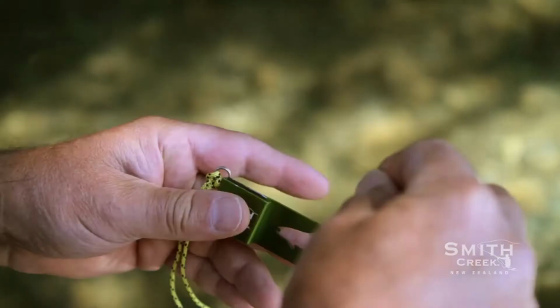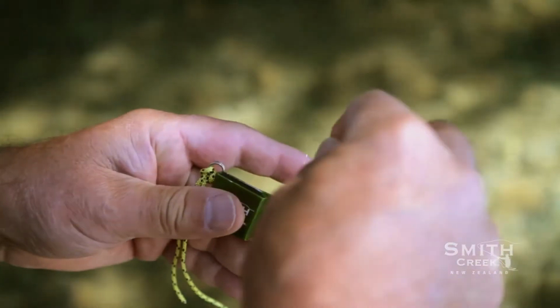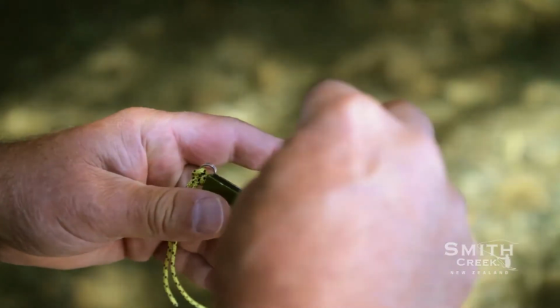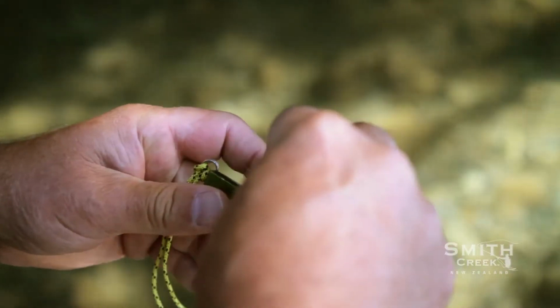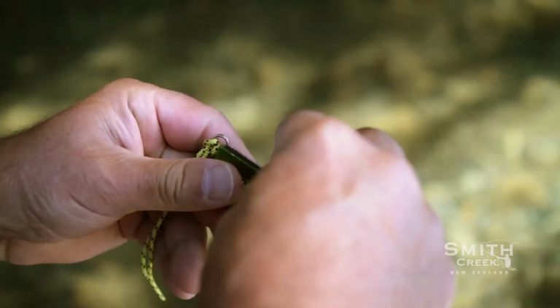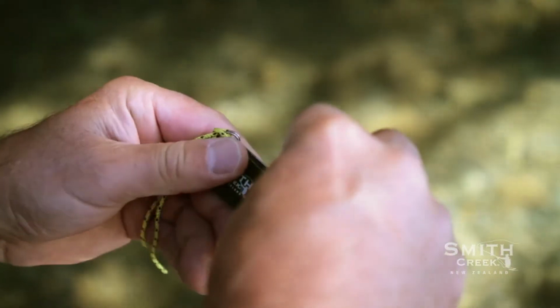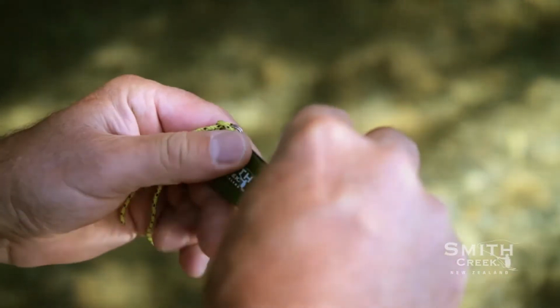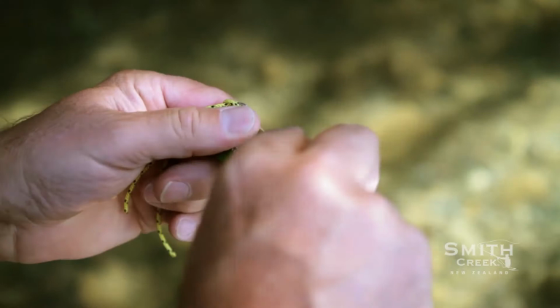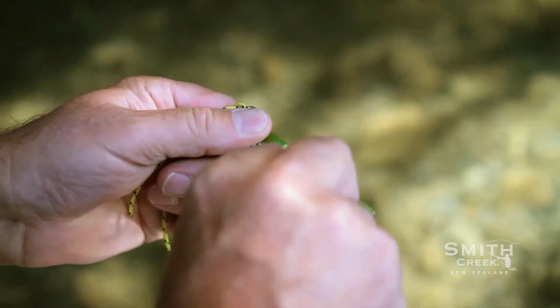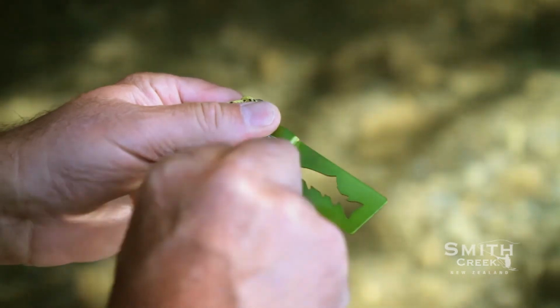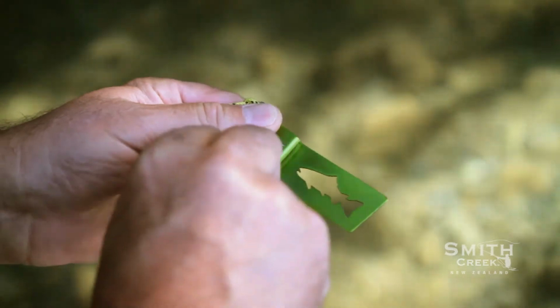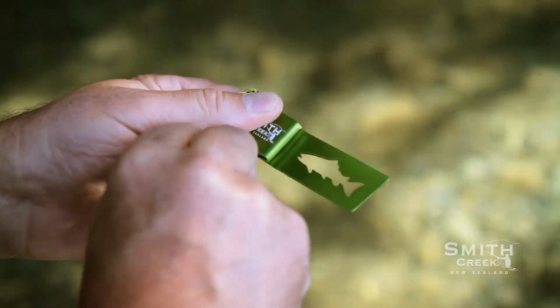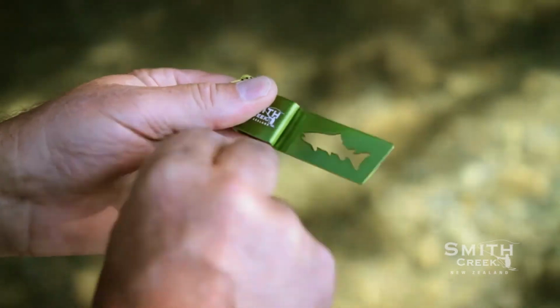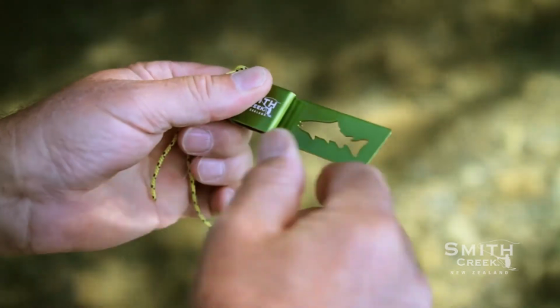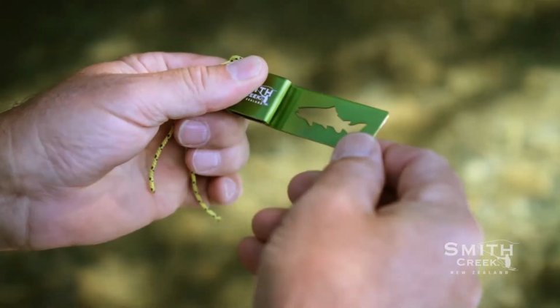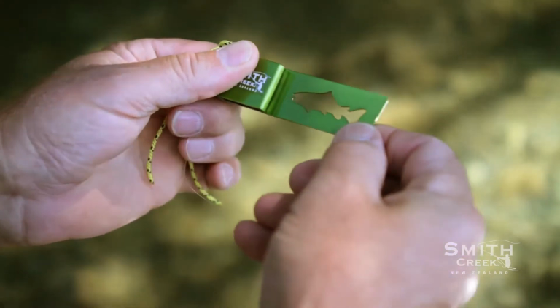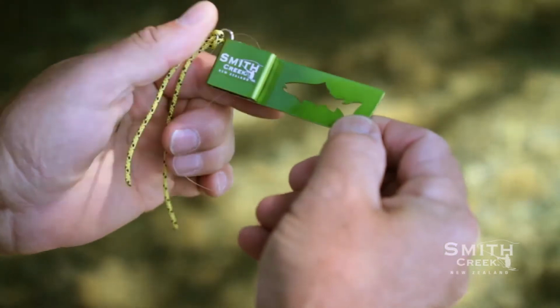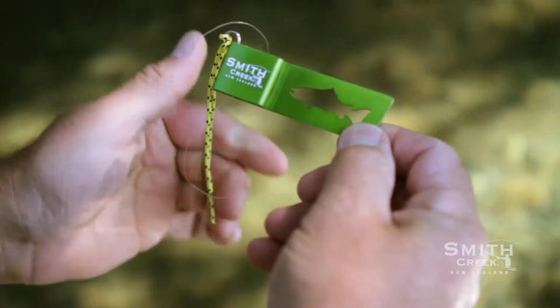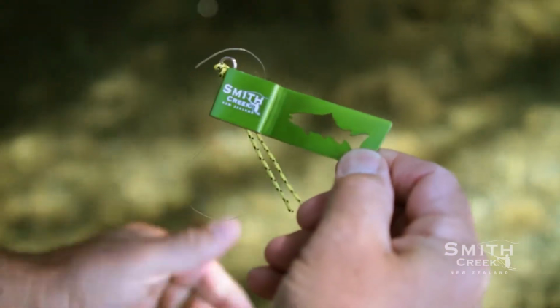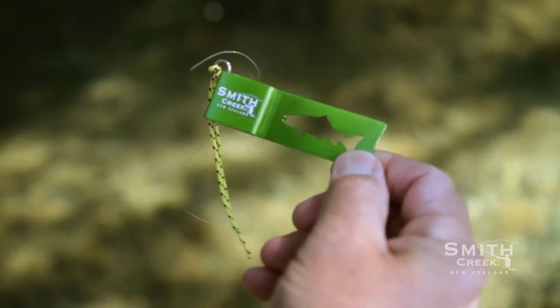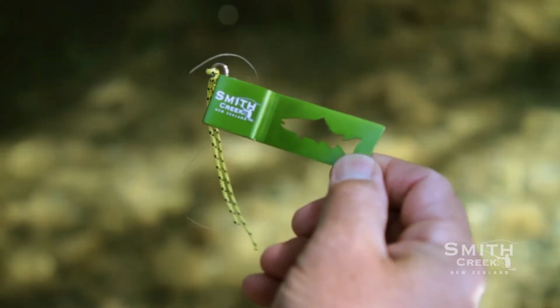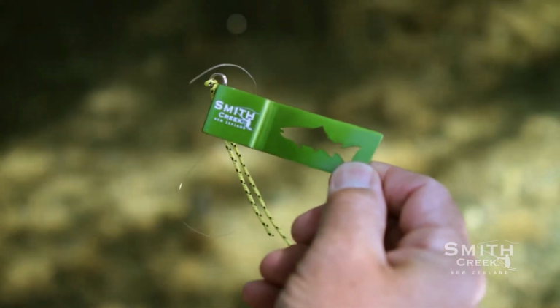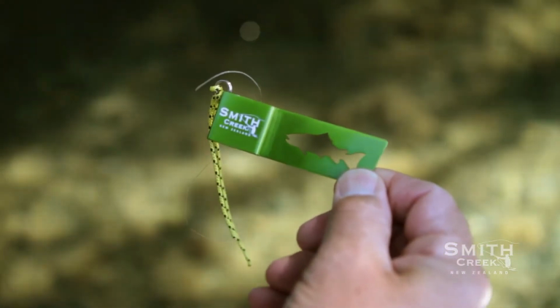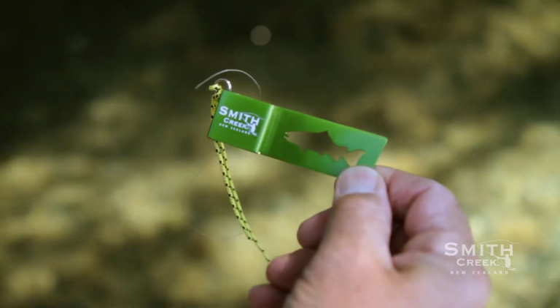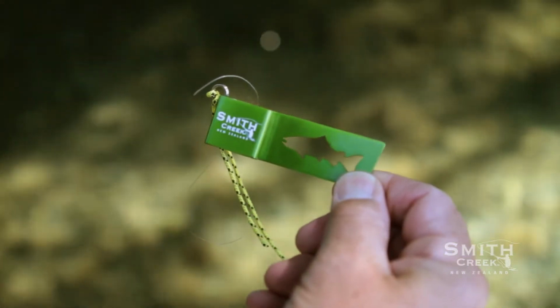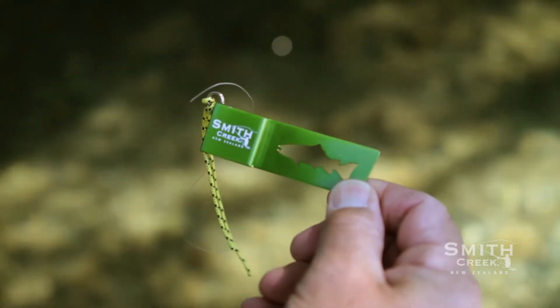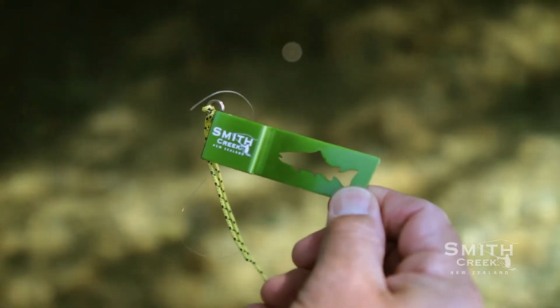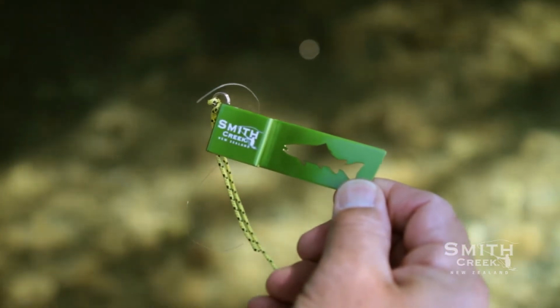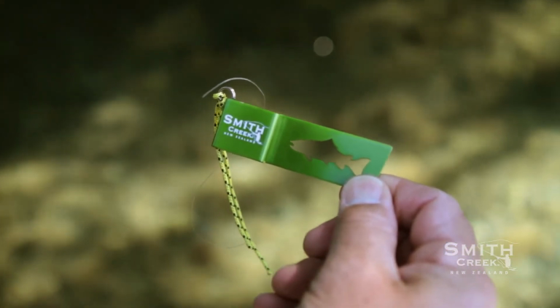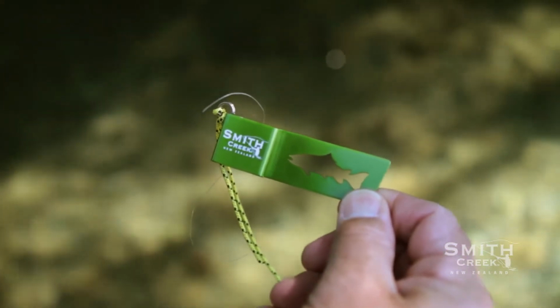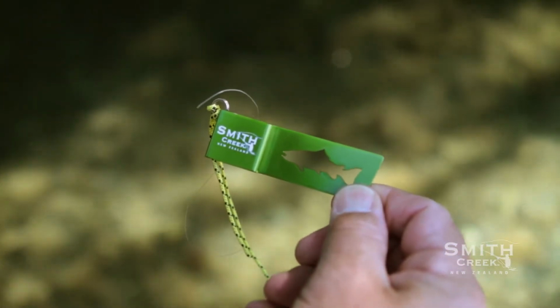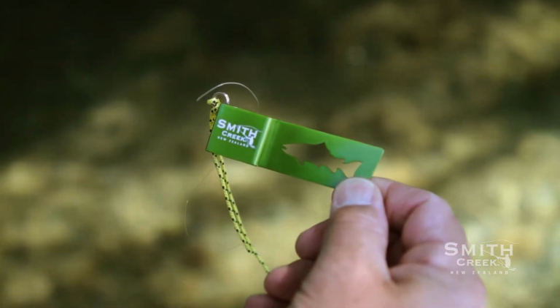For shorter lengths of line such as tag ends, you can do it like I do, but you'll naturally come up with what works best for you.